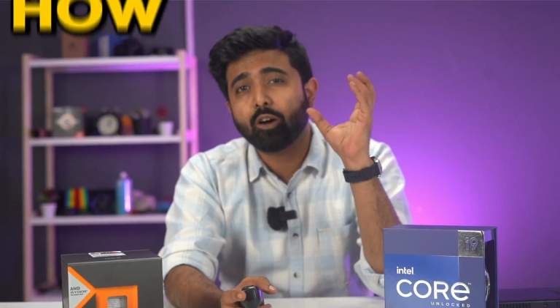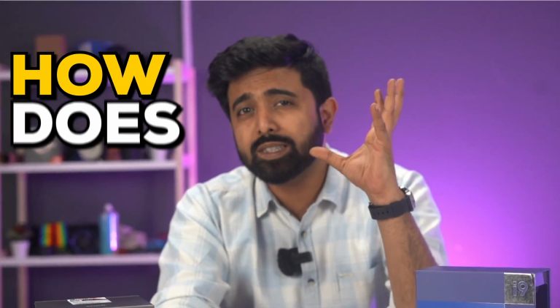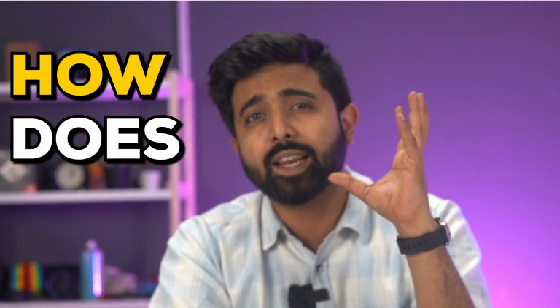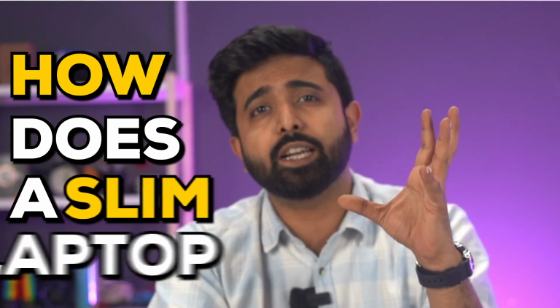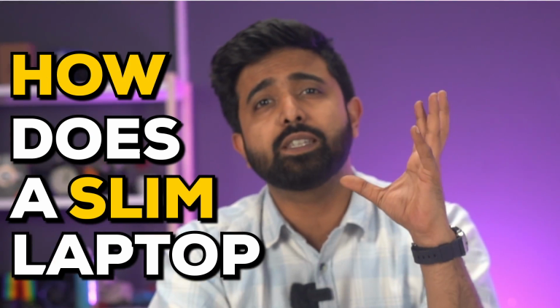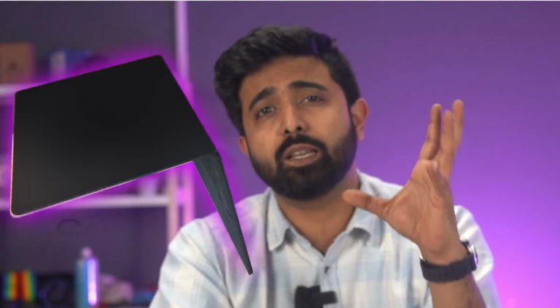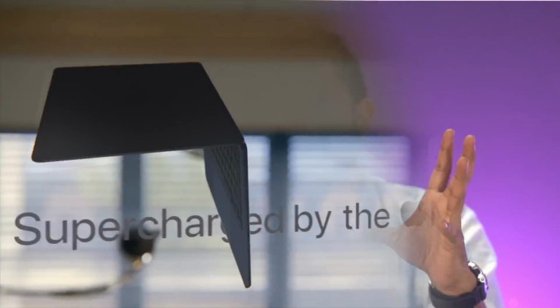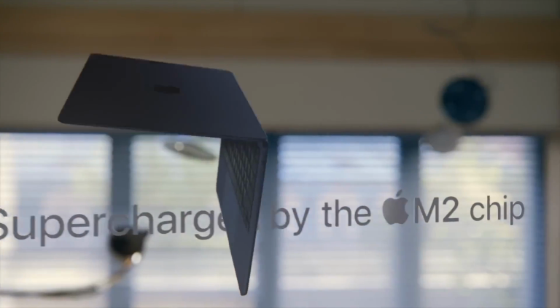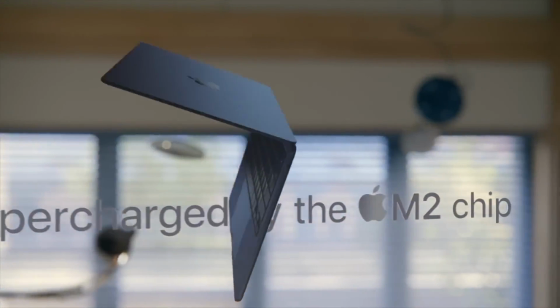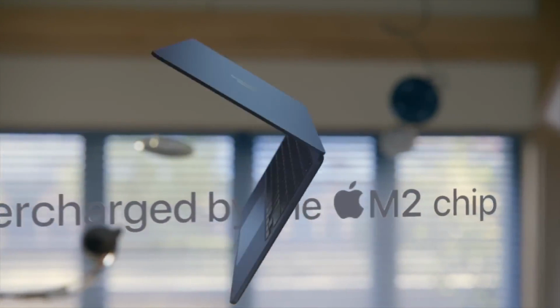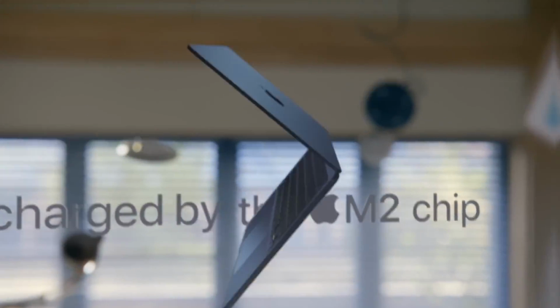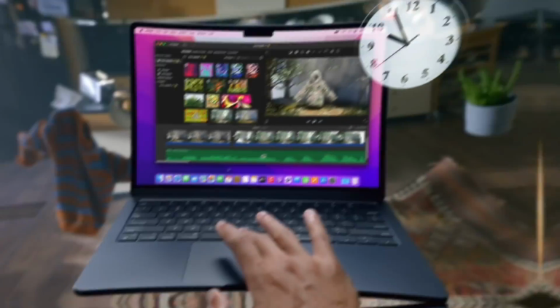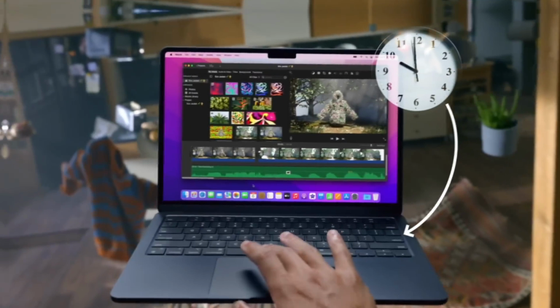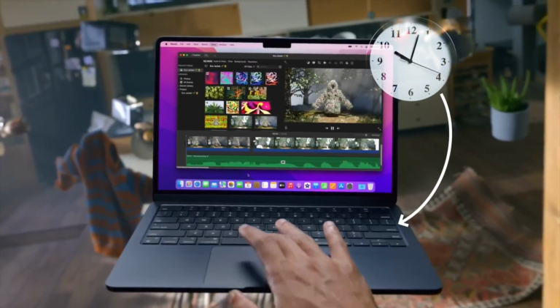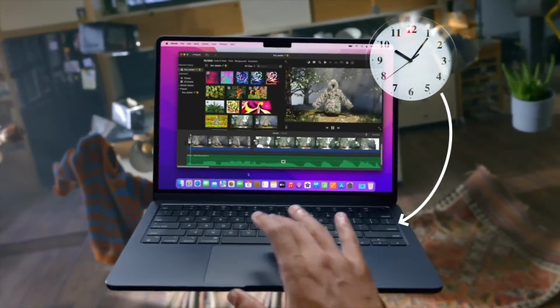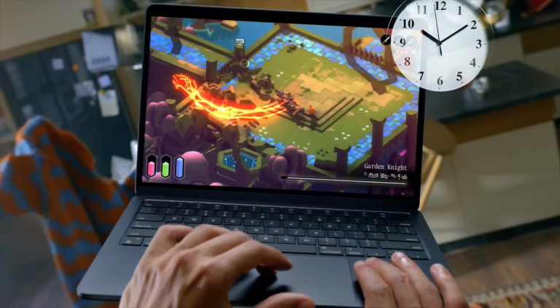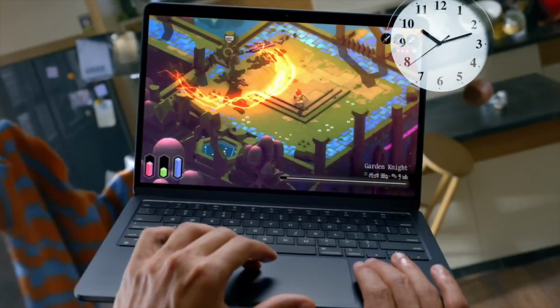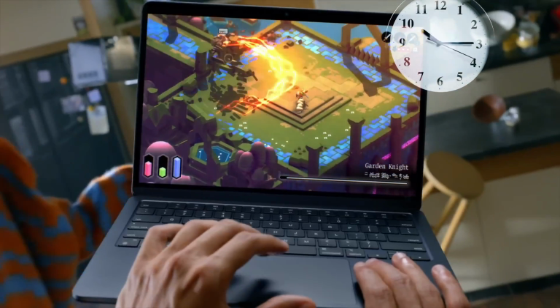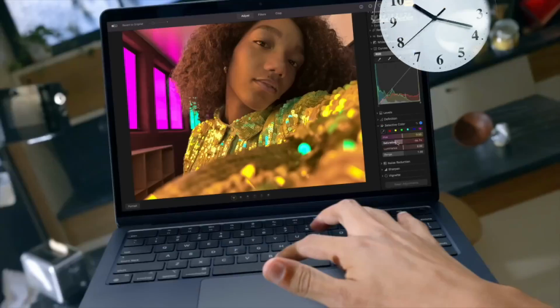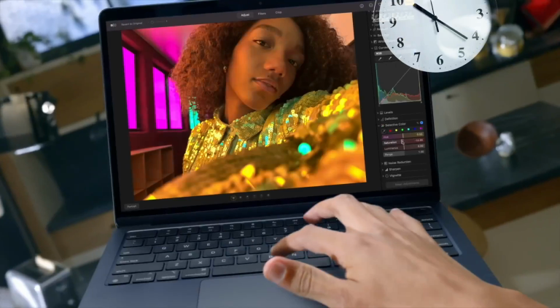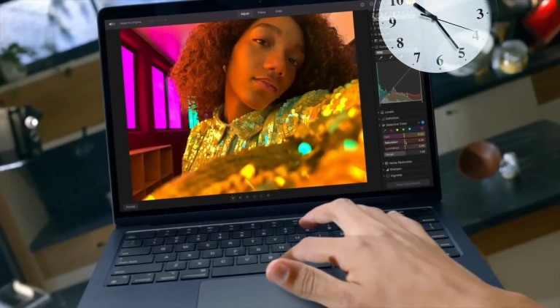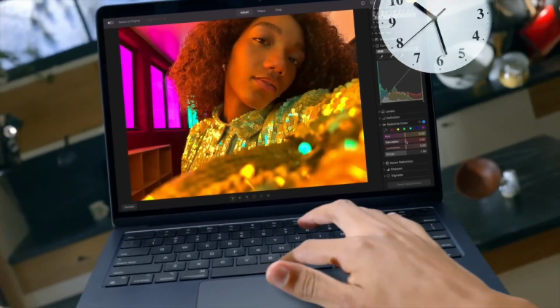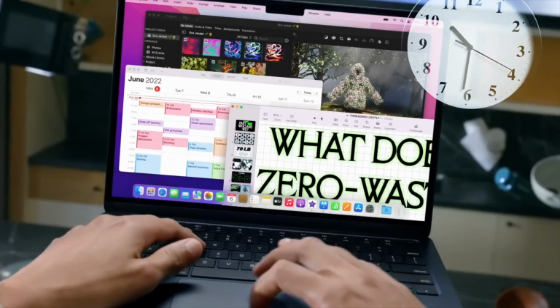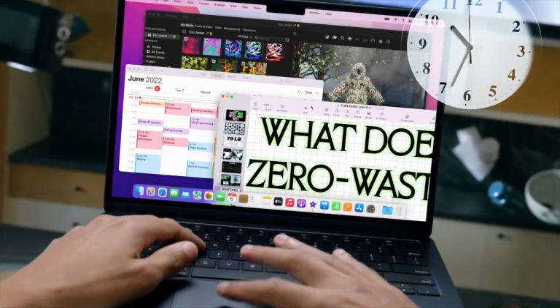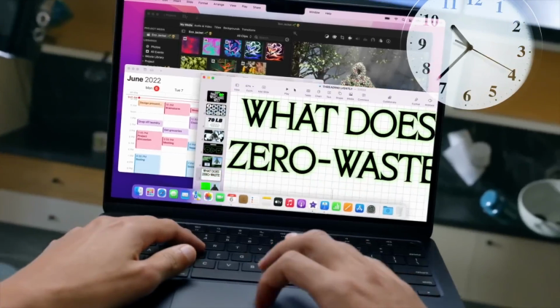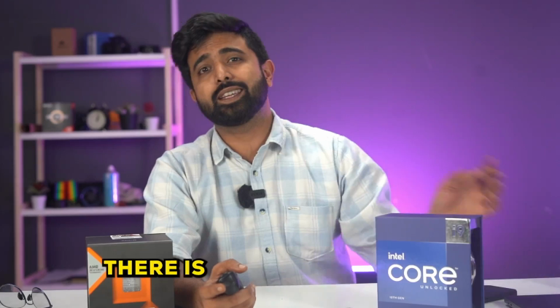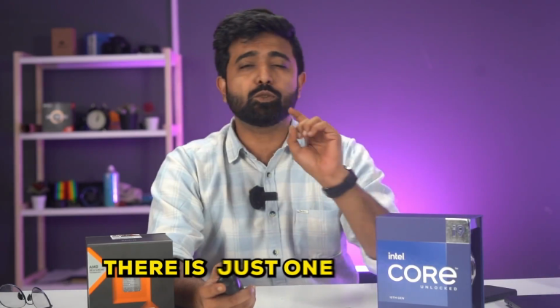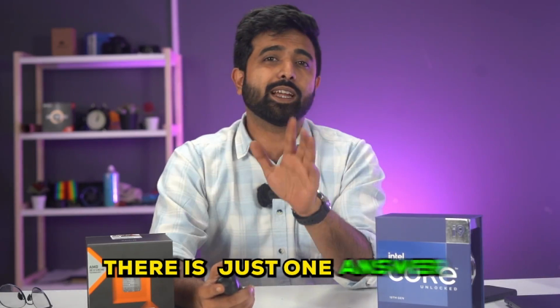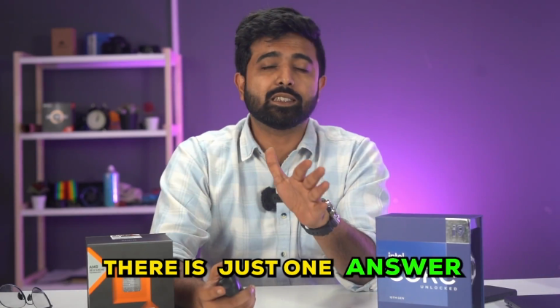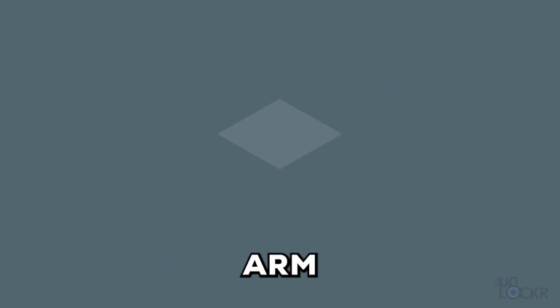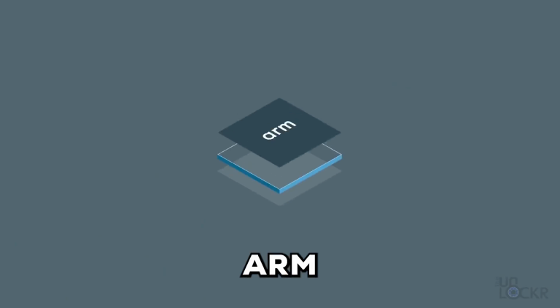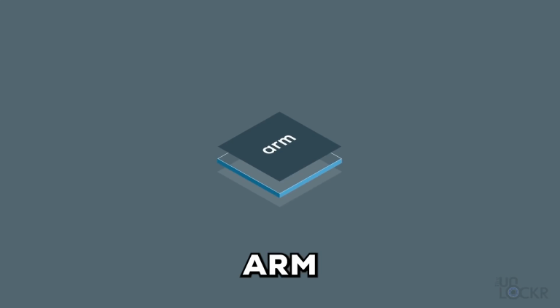How does a relatively slim laptop like this provide hours and hours of battery life? There is just one answer: ARM.